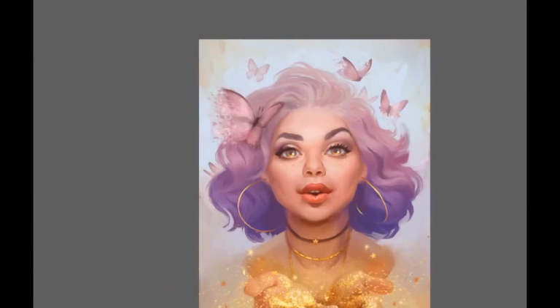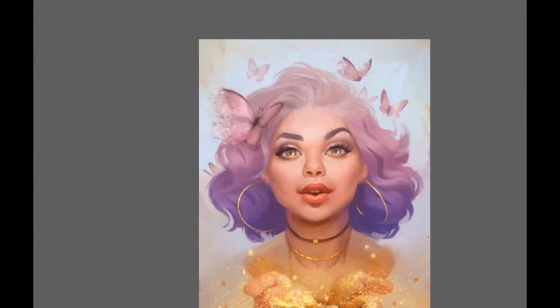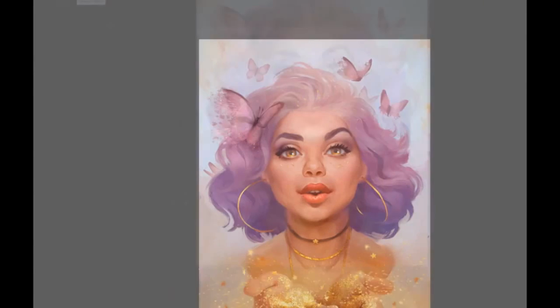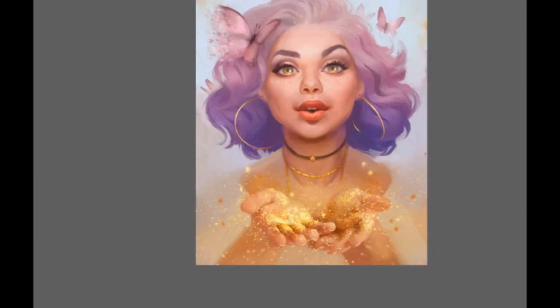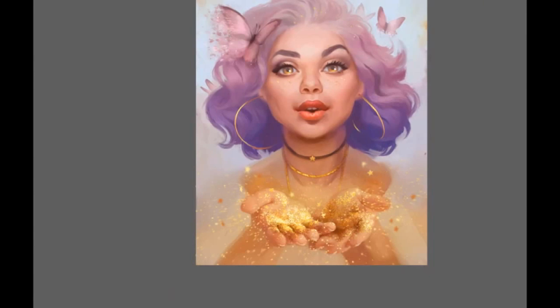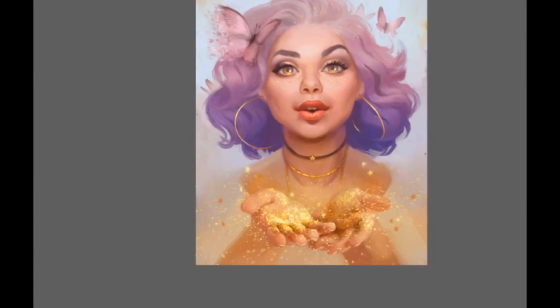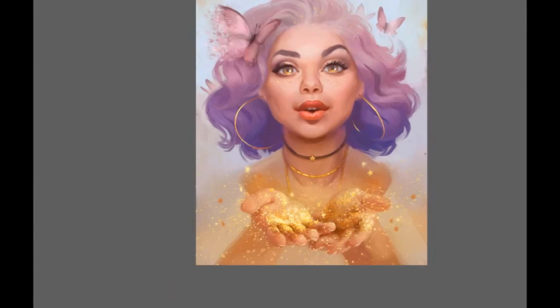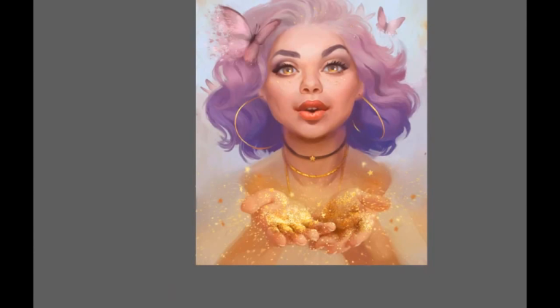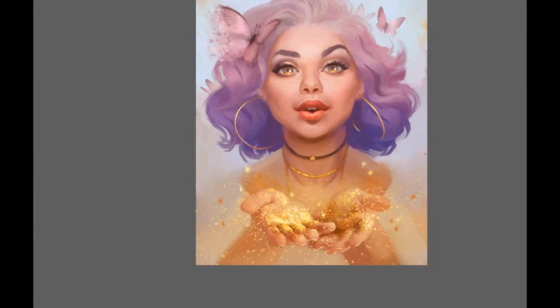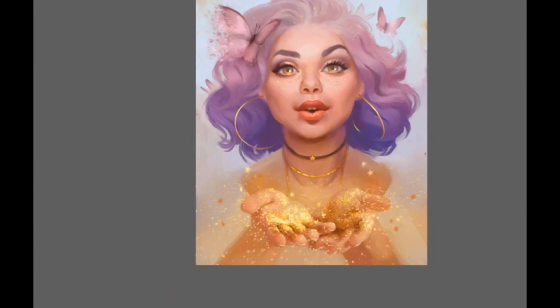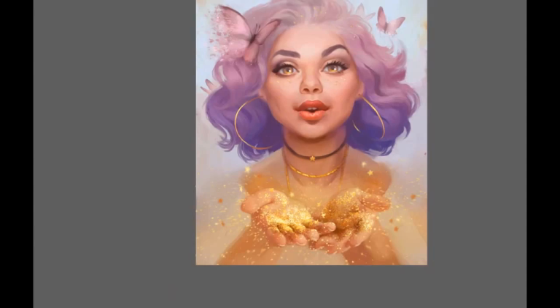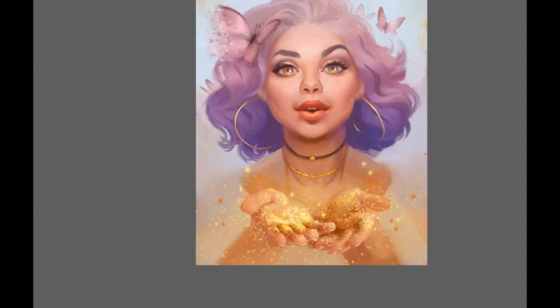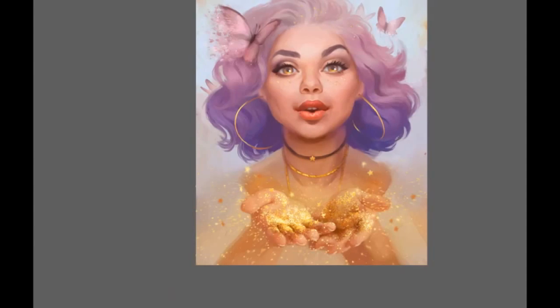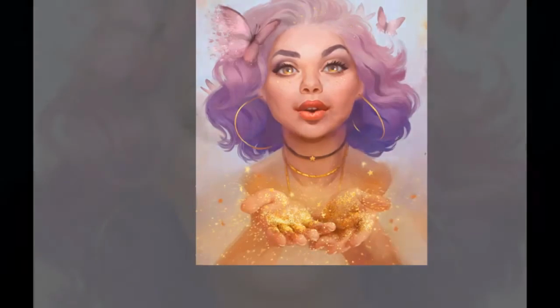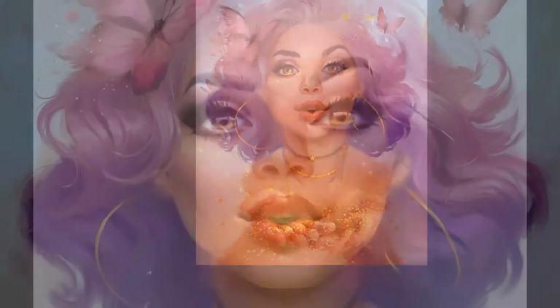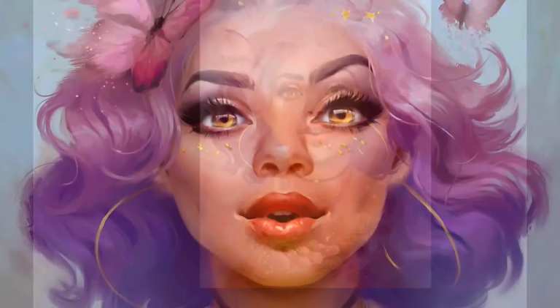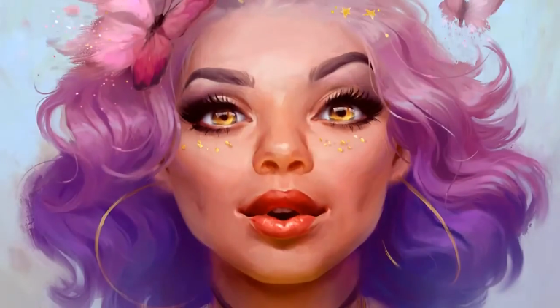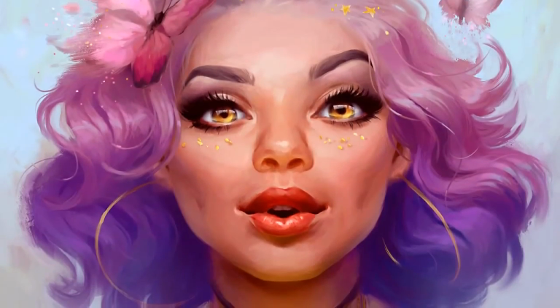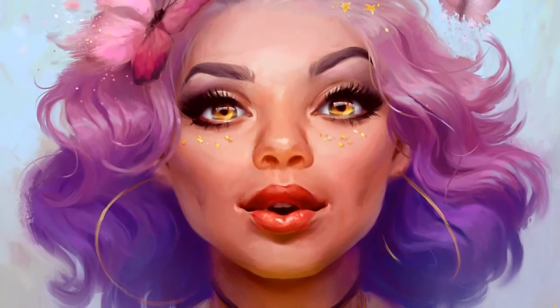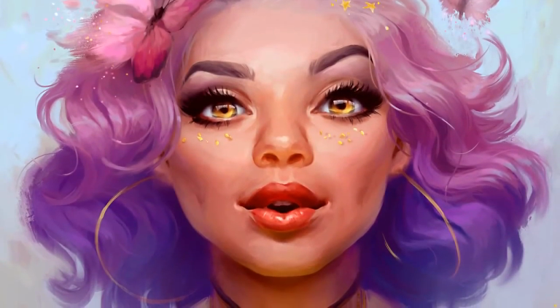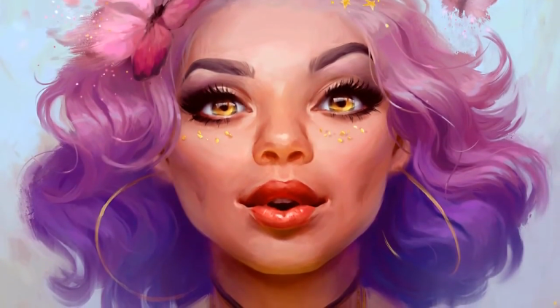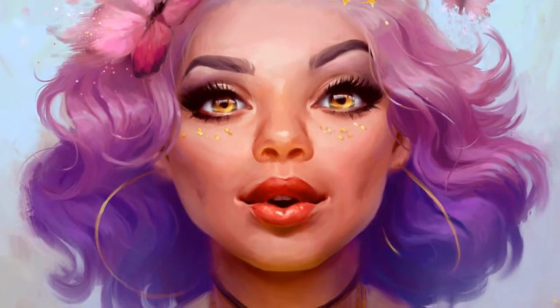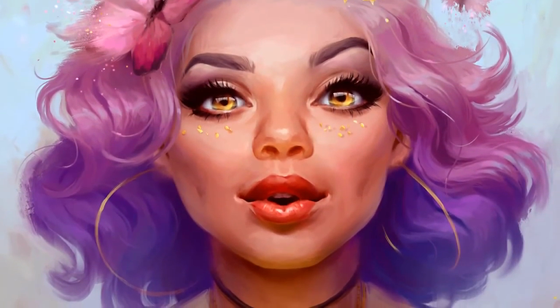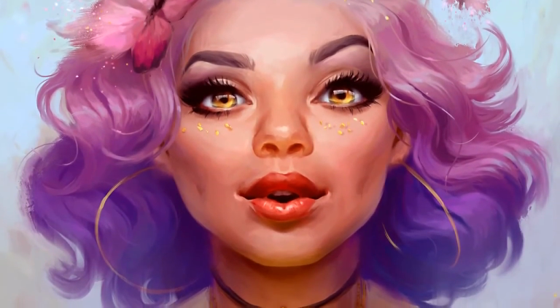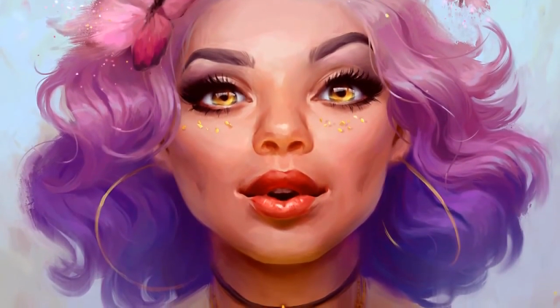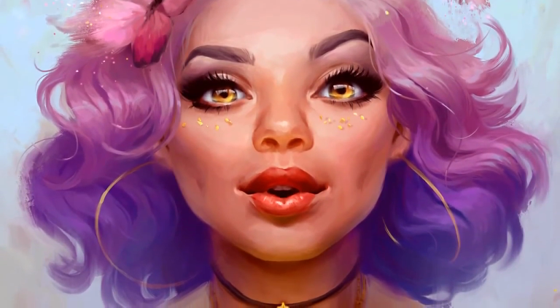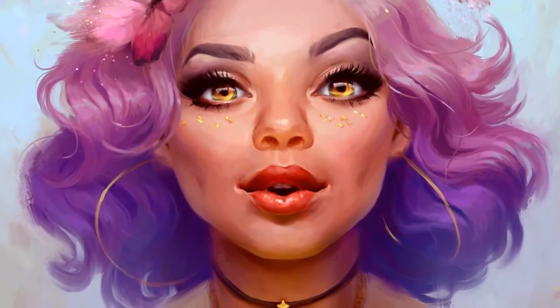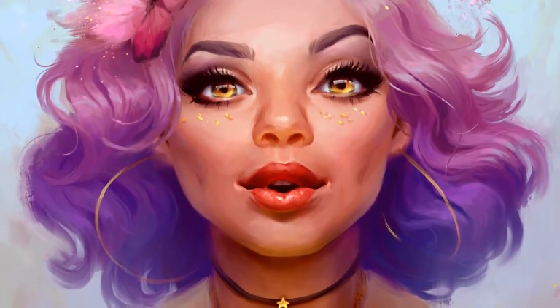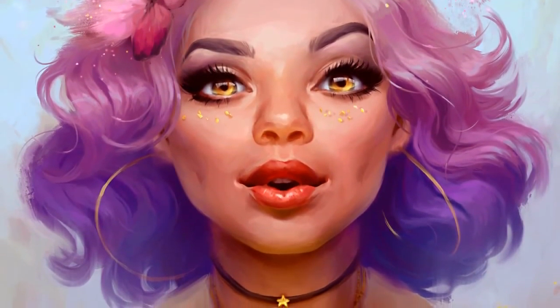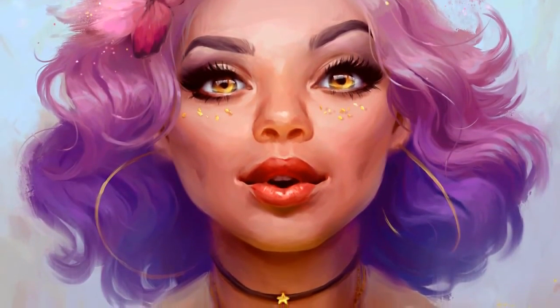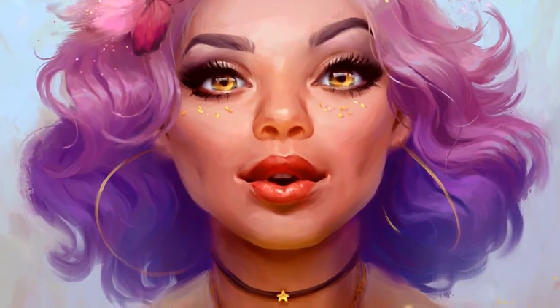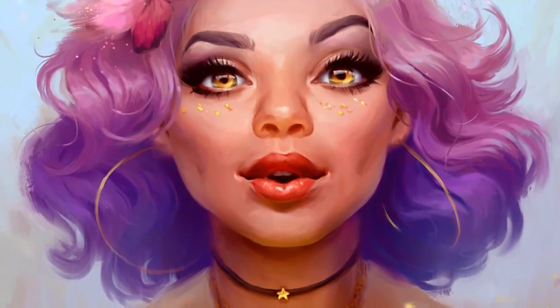A few final touches and I am completely done with the whole painting. Hope you enjoyed it and have a great day!